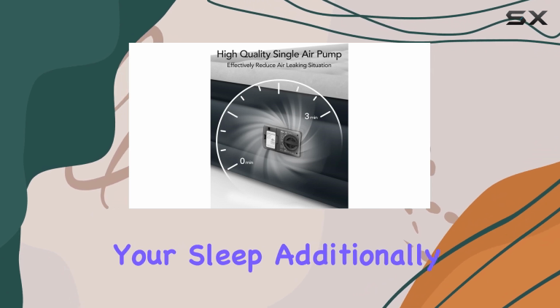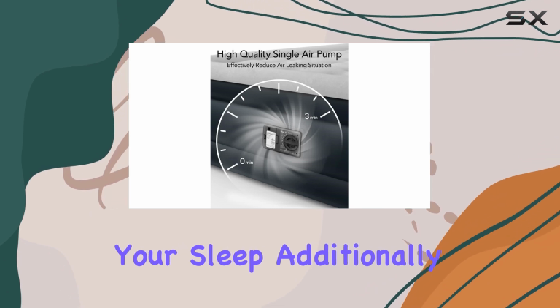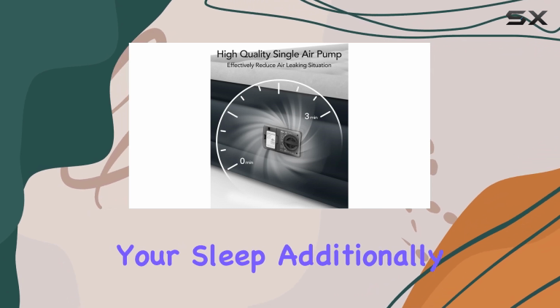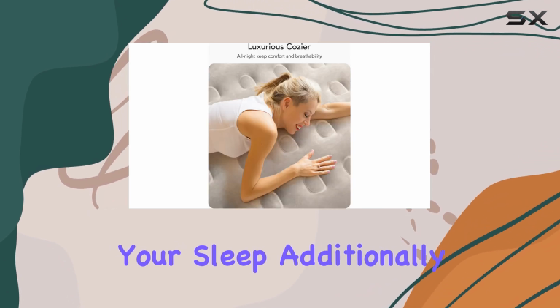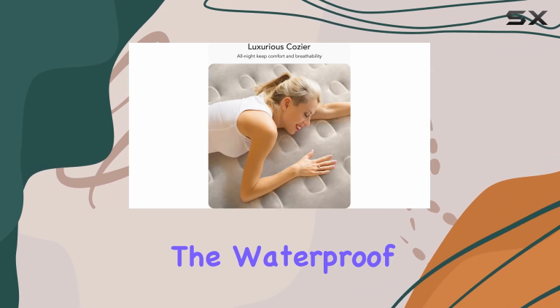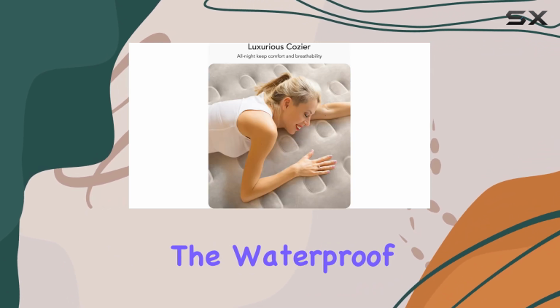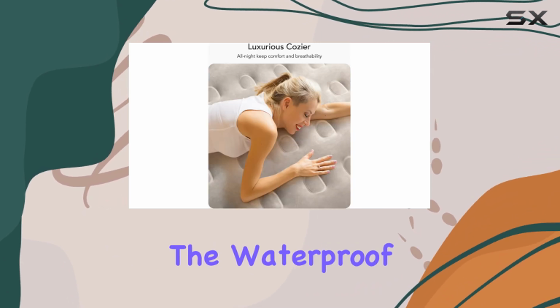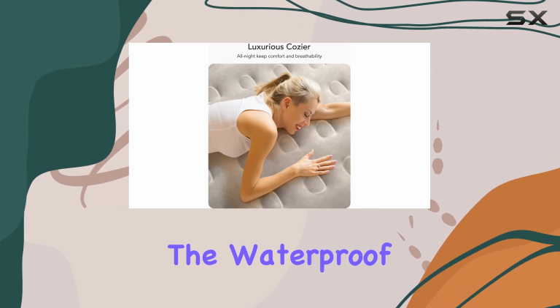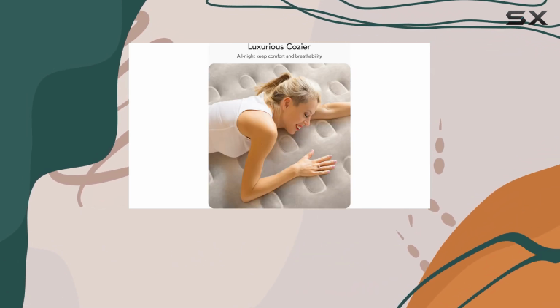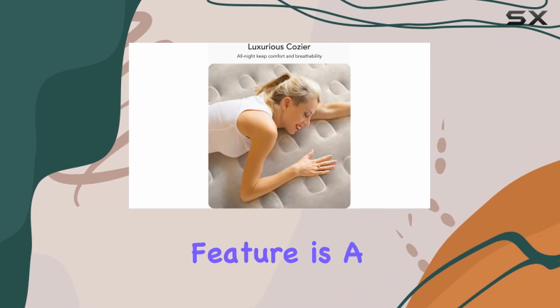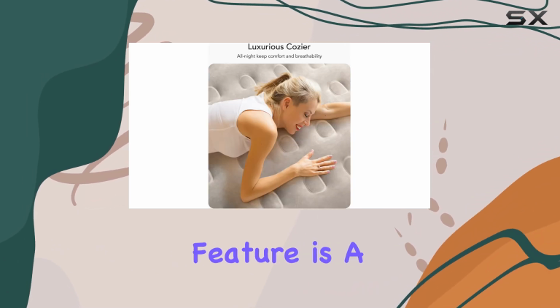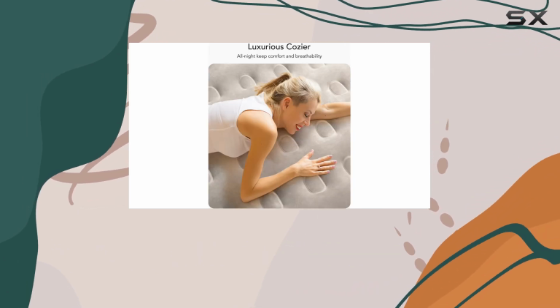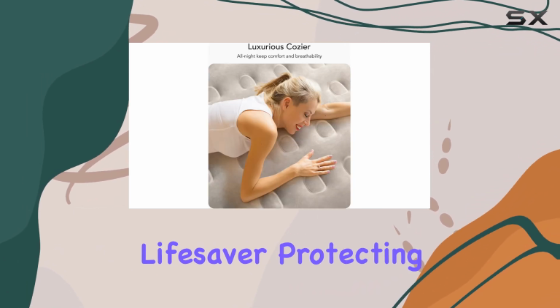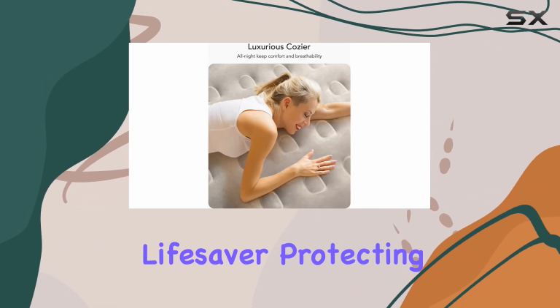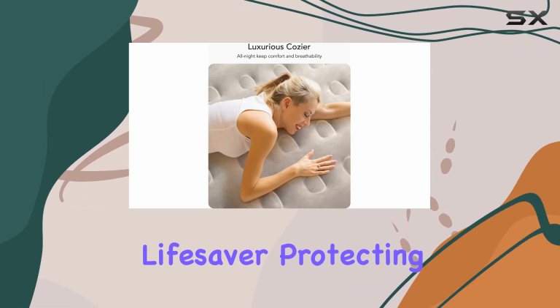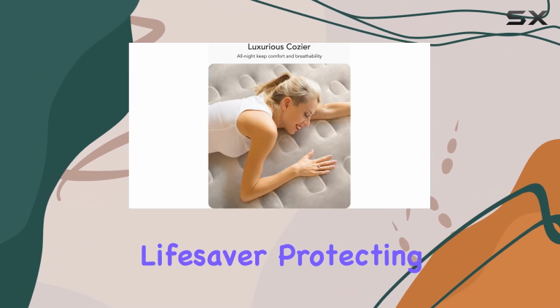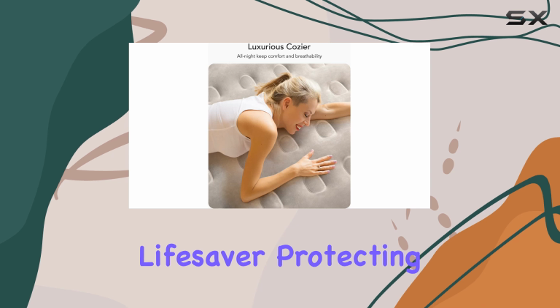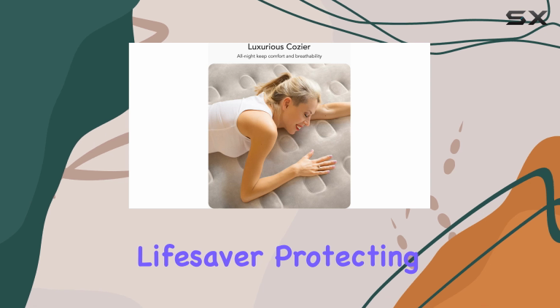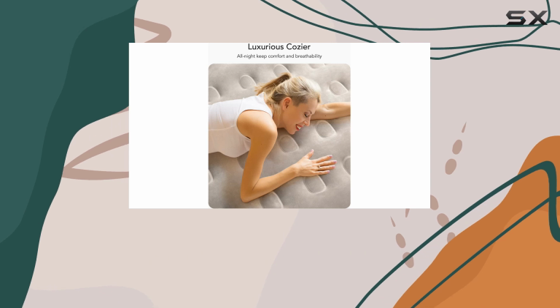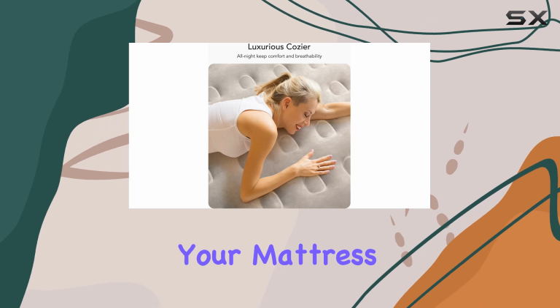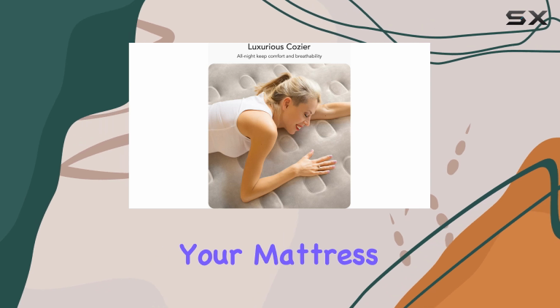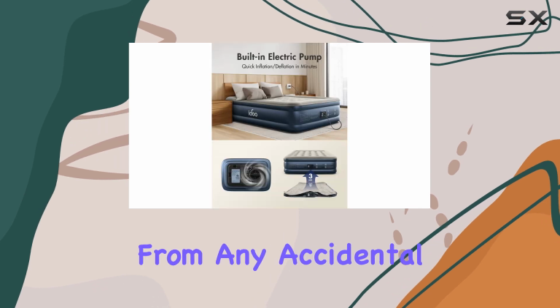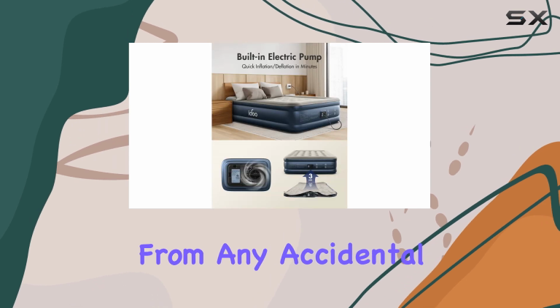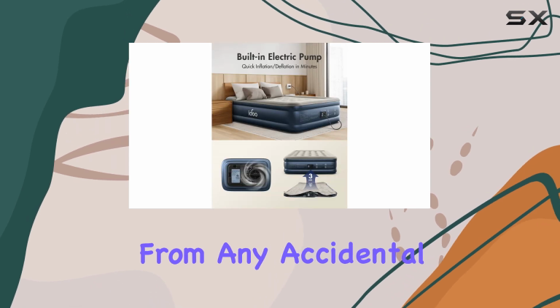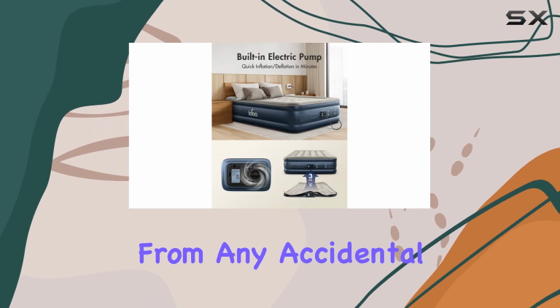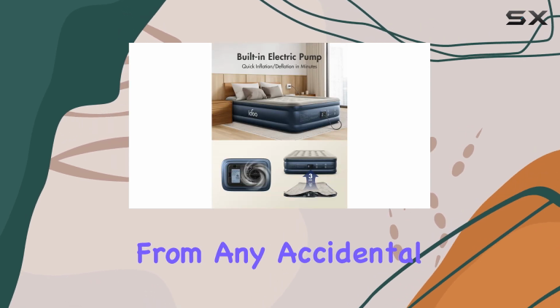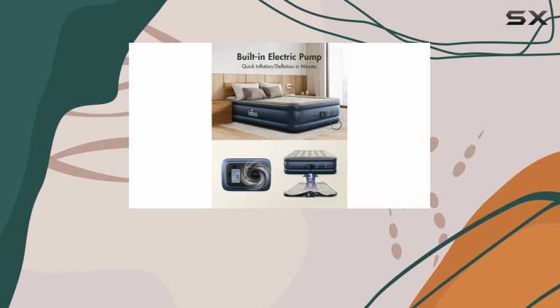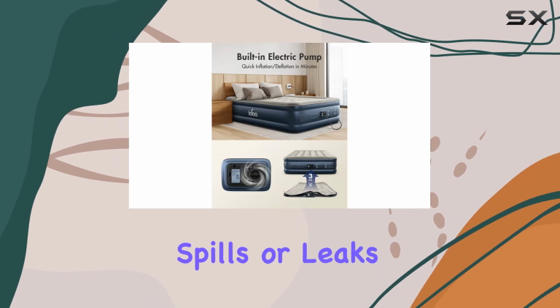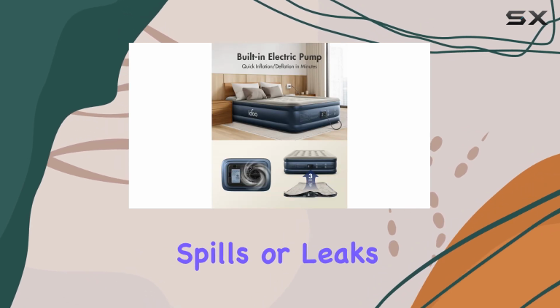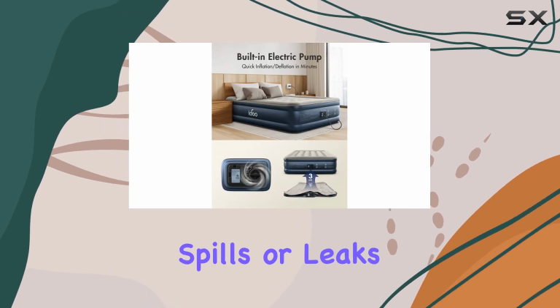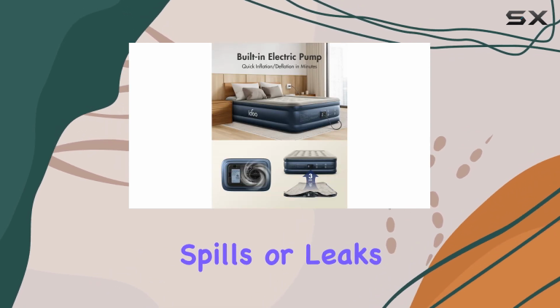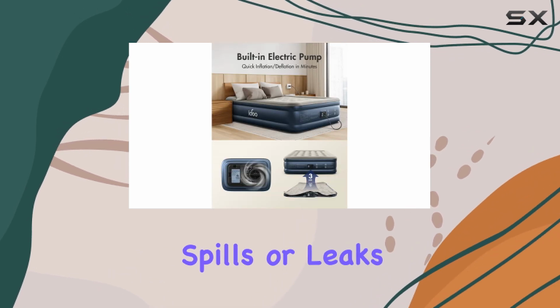Additionally, the waterproof feature is a lifesaver, protecting your mattress from any accidental spills or leaks.